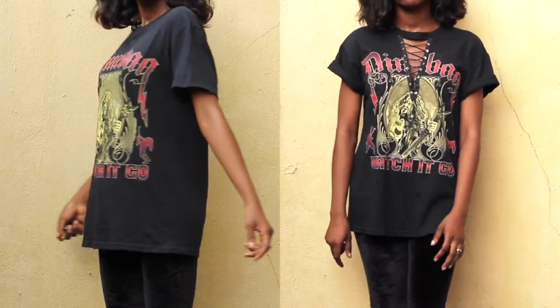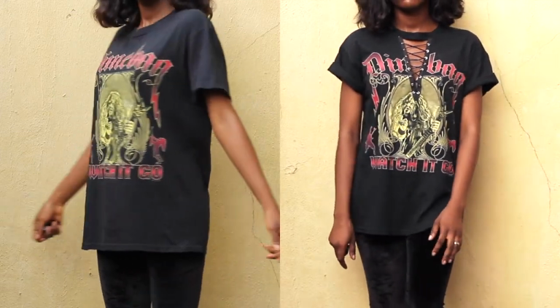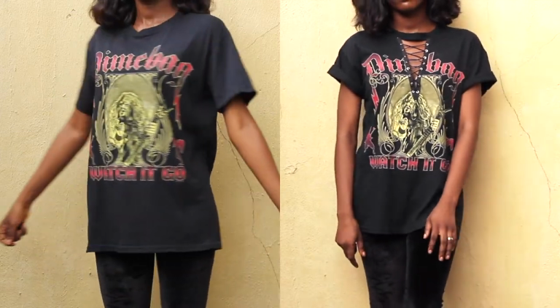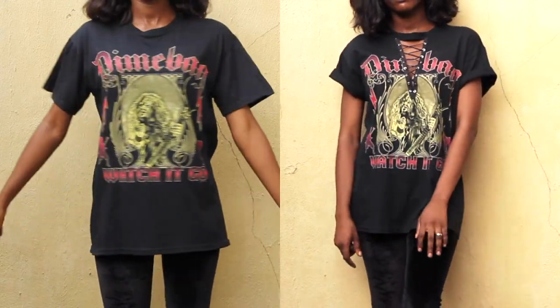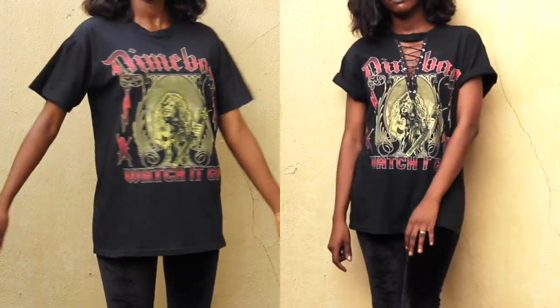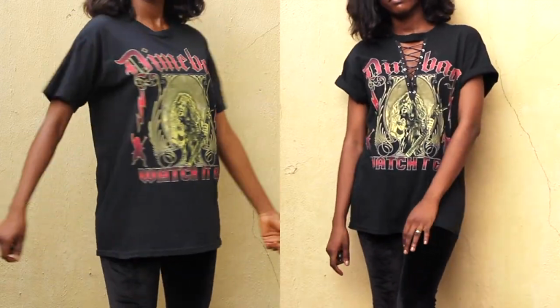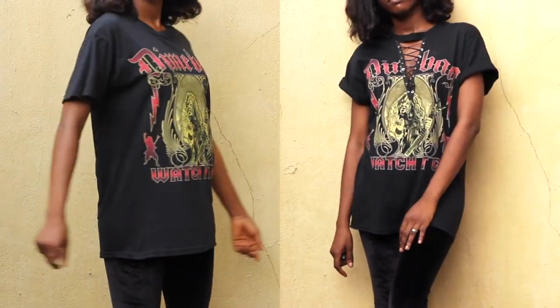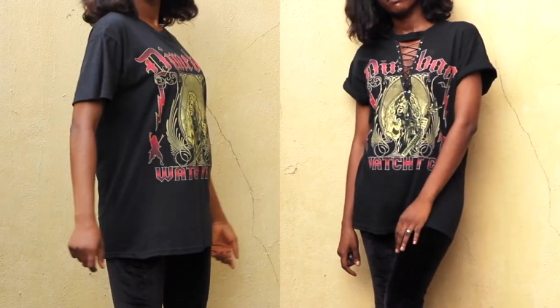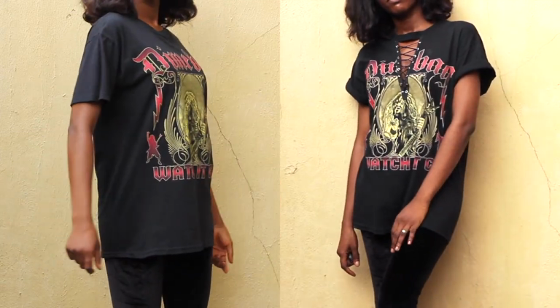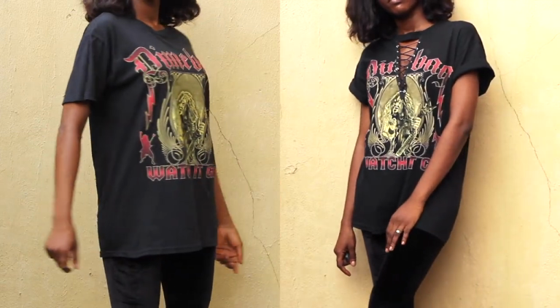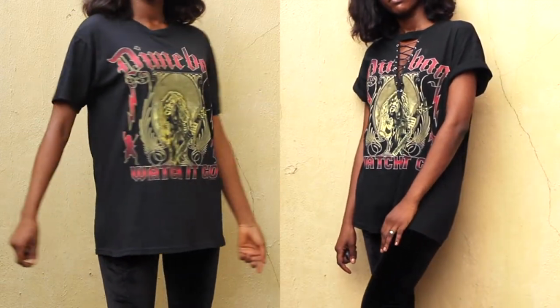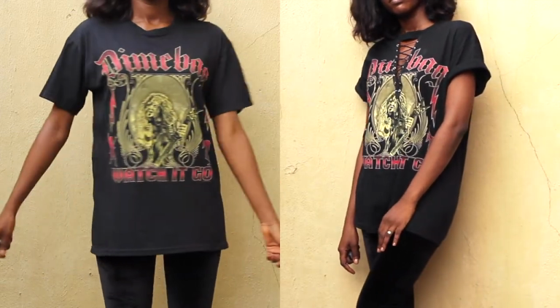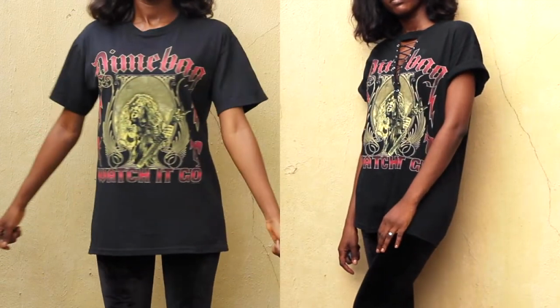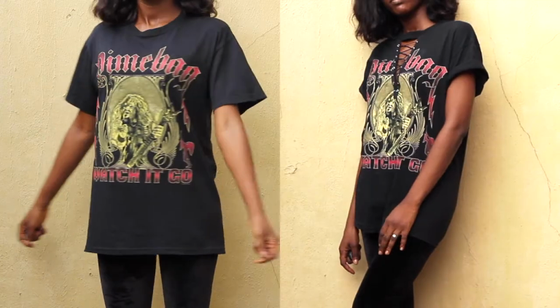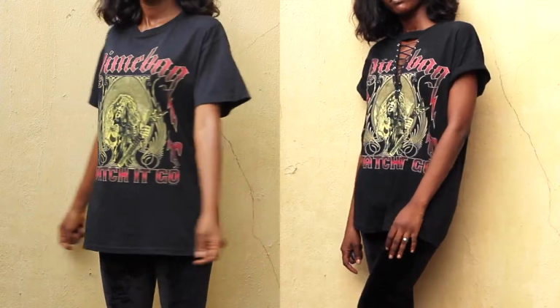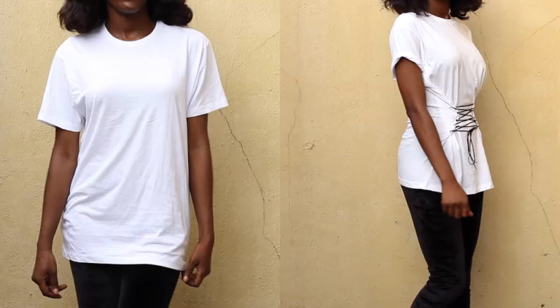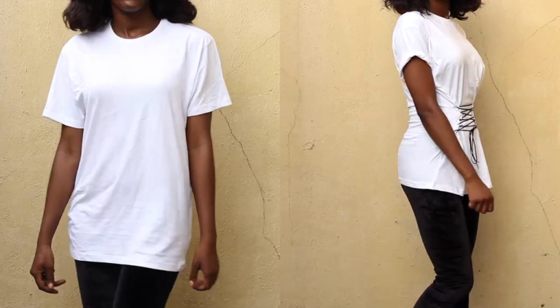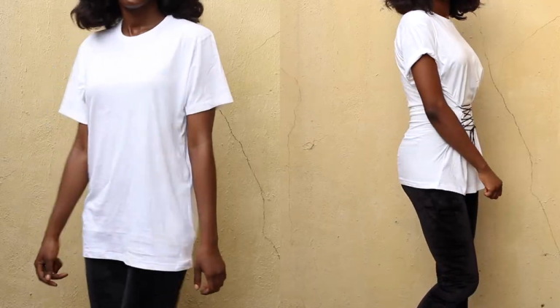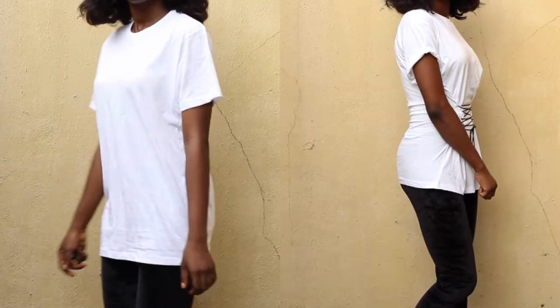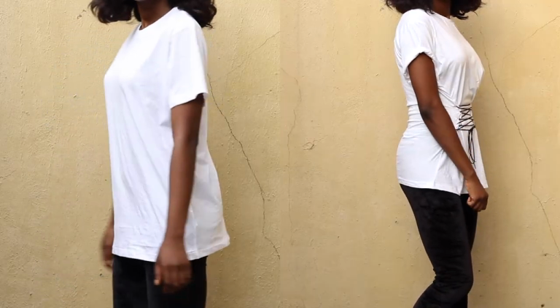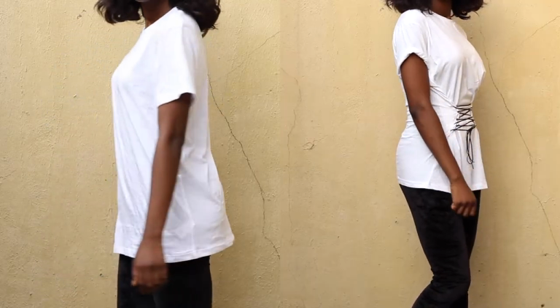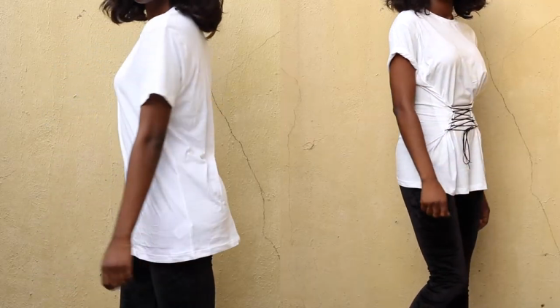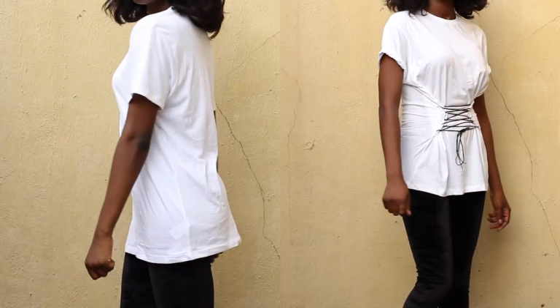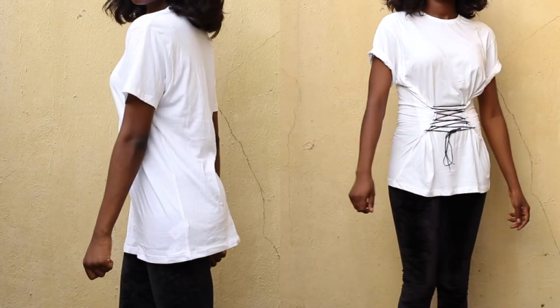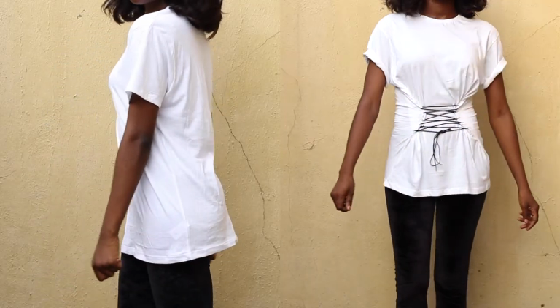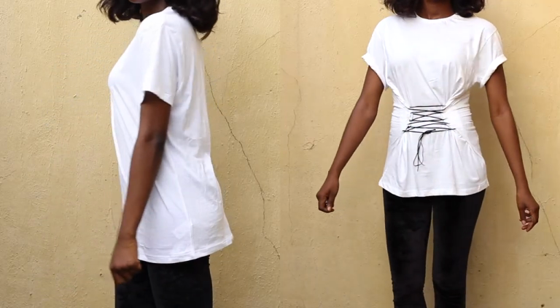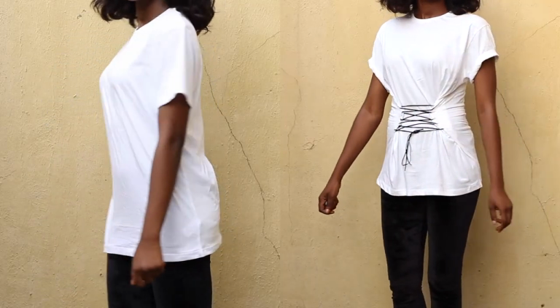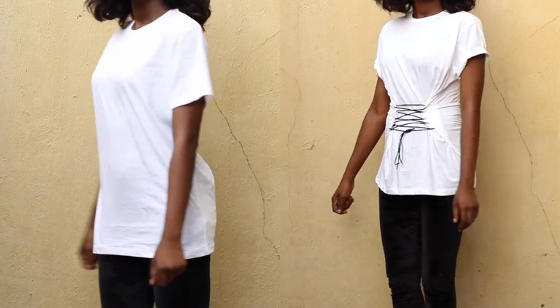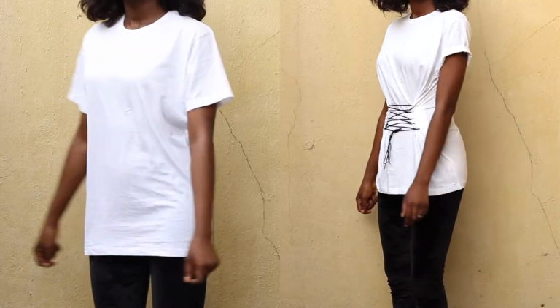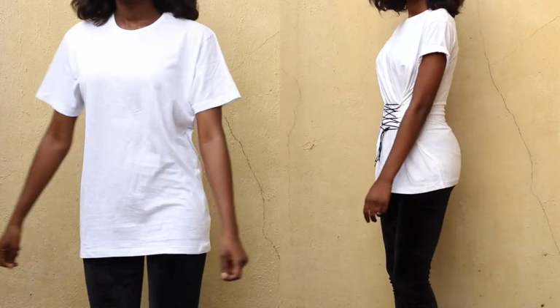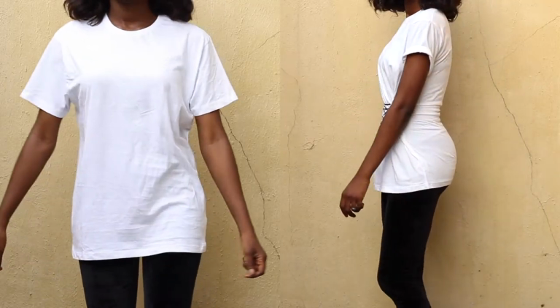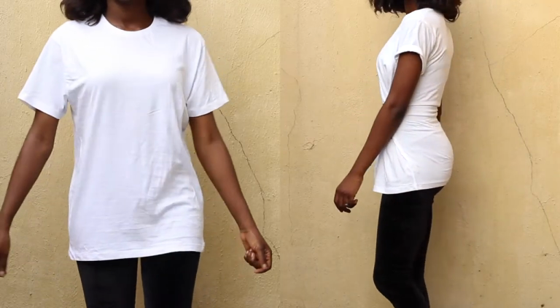In this tutorial I'll show you guys how to revamp two oversized t-shirts. If you haven't subscribed to my channel, please consider subscribing.